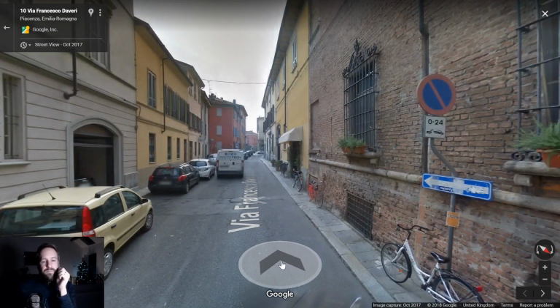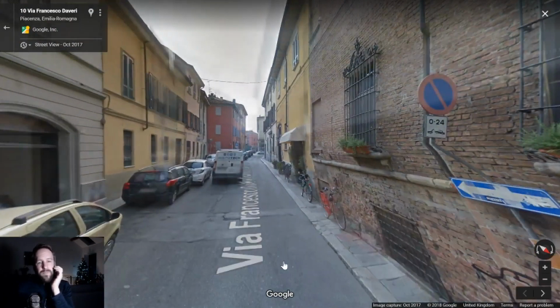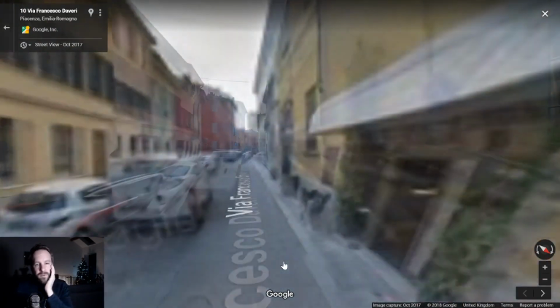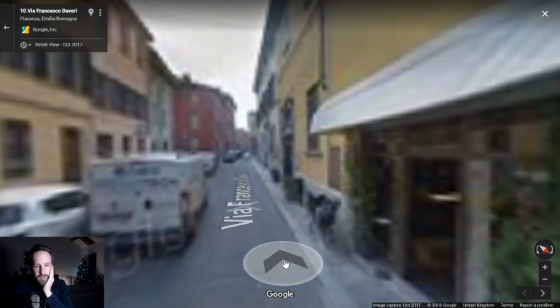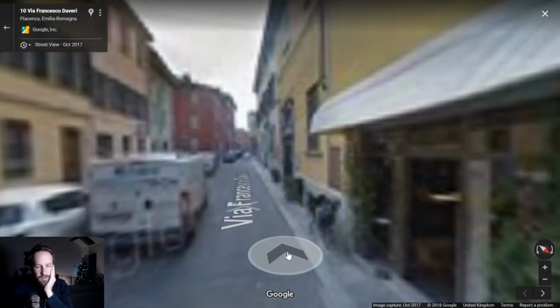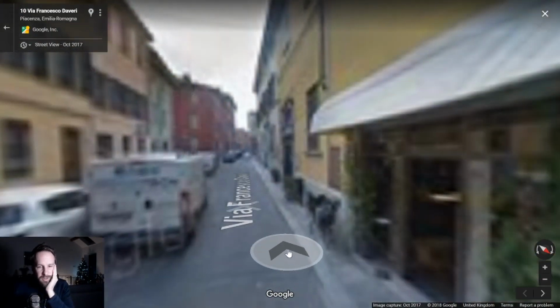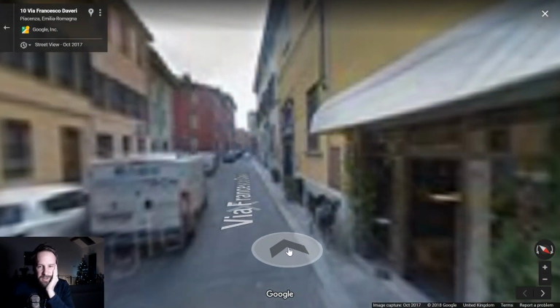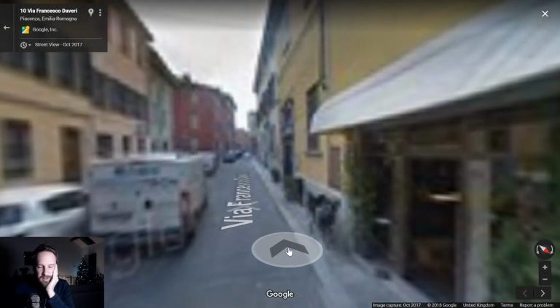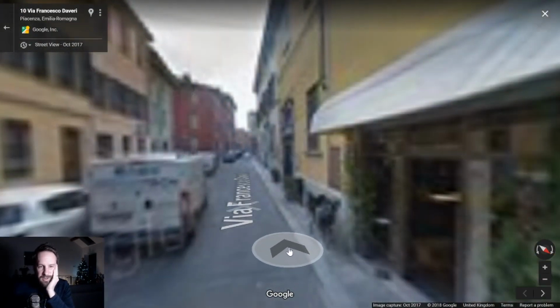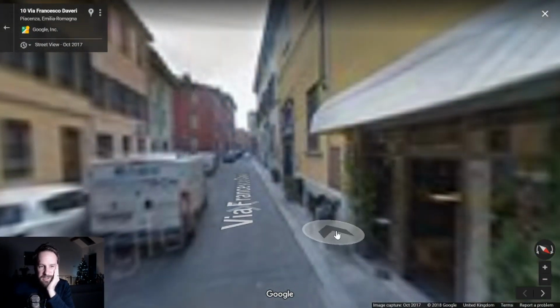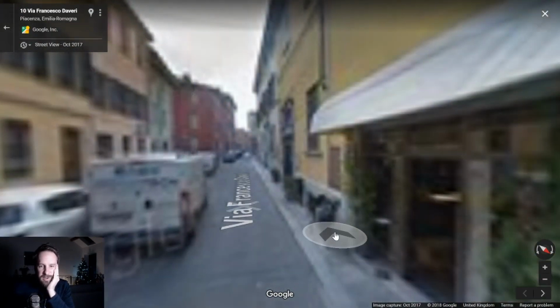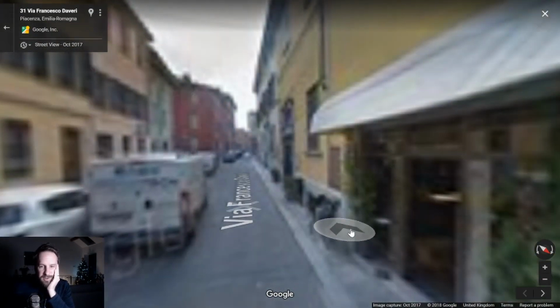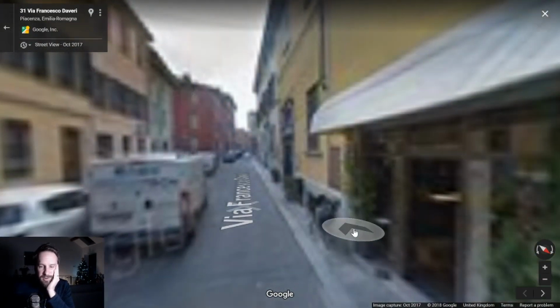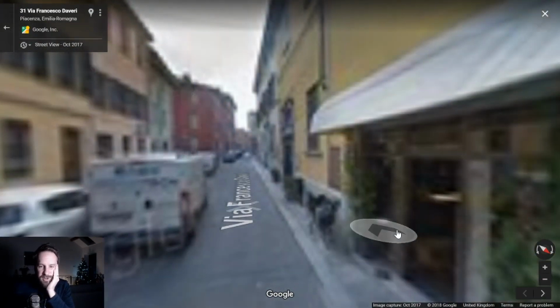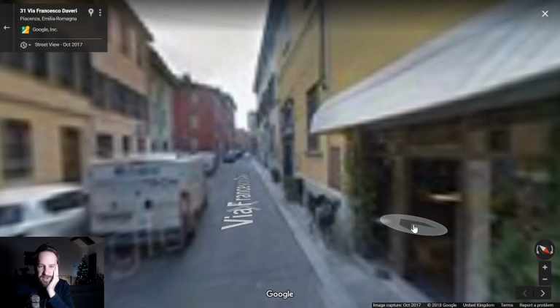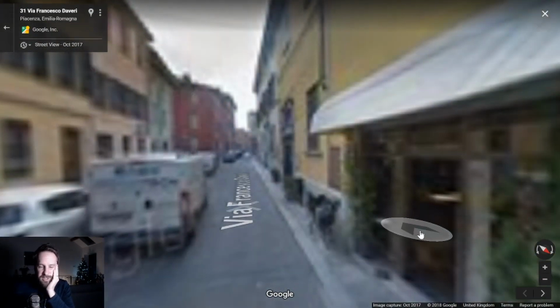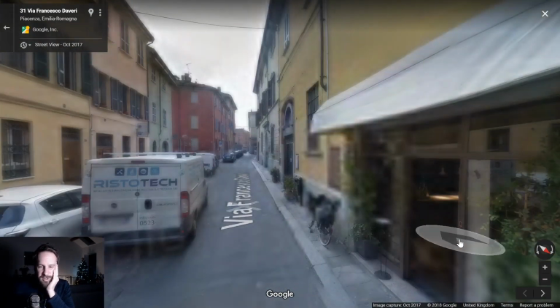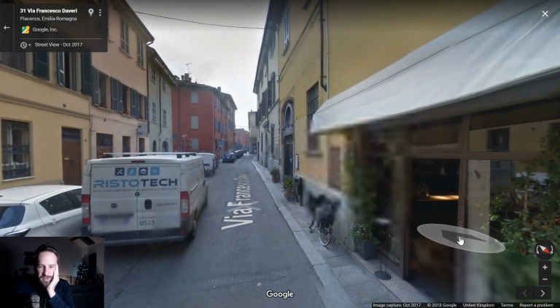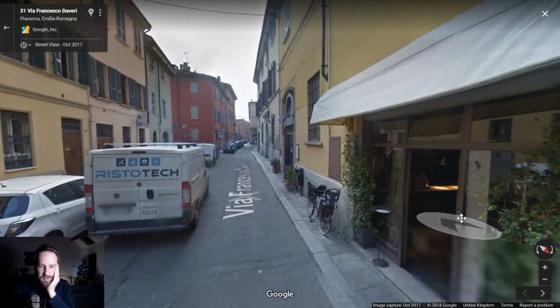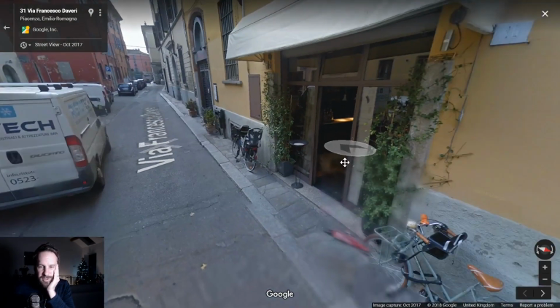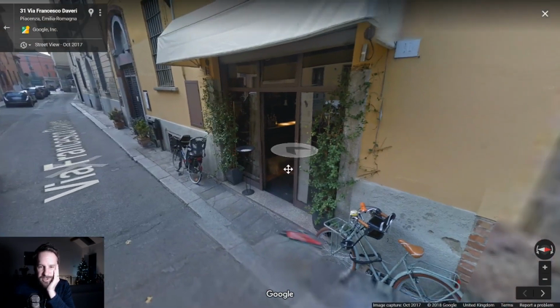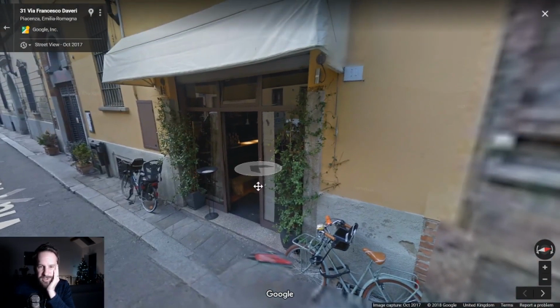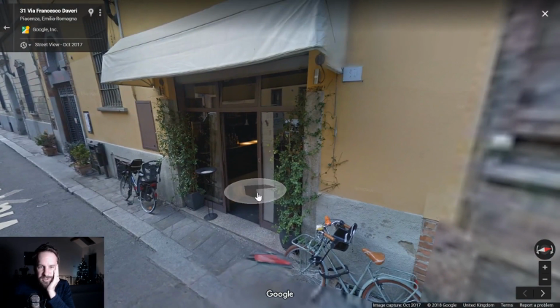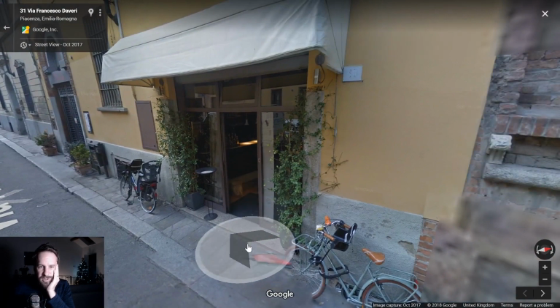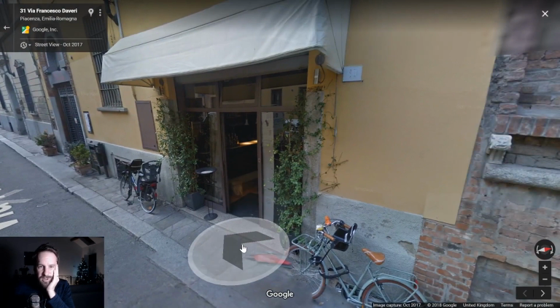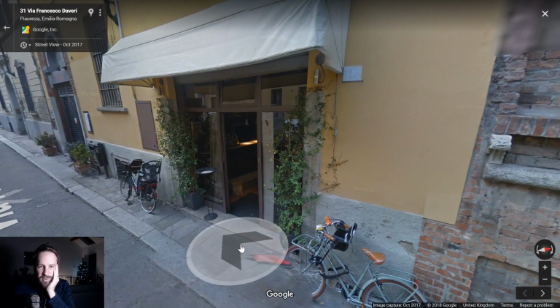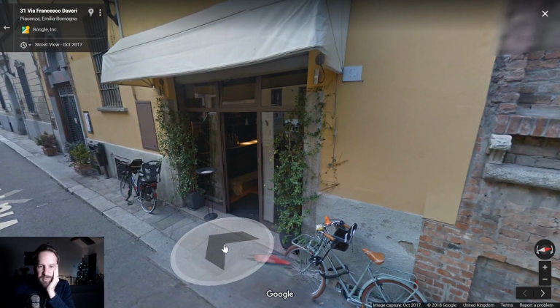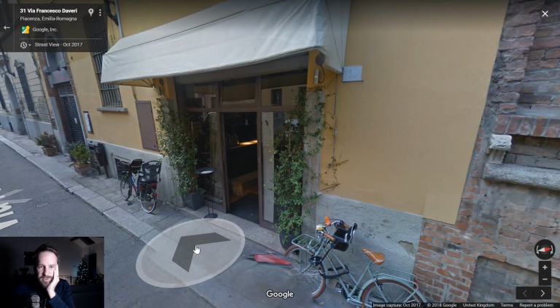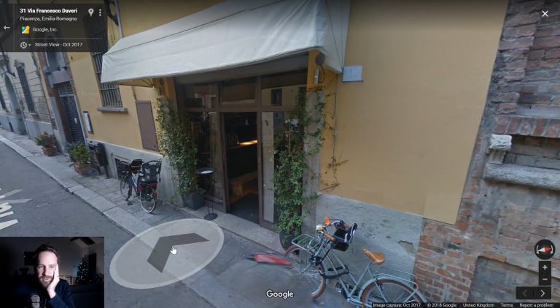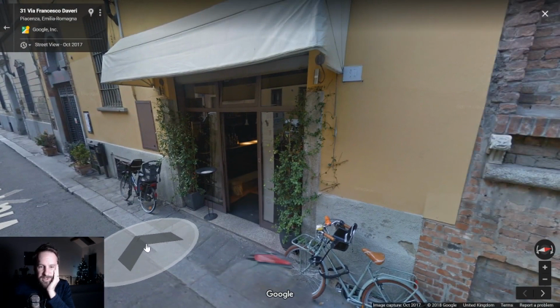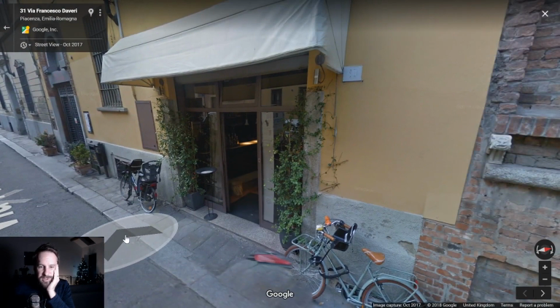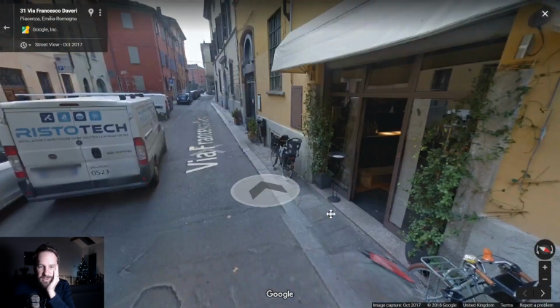Okay Google, I'll accept your recommendation to go up this street — better be something decent here.